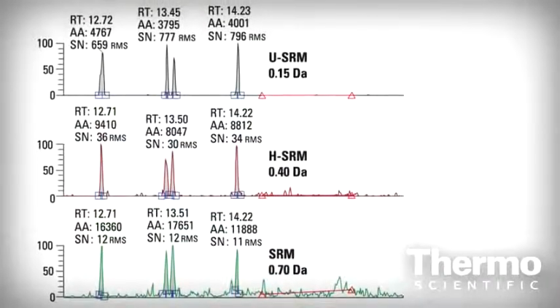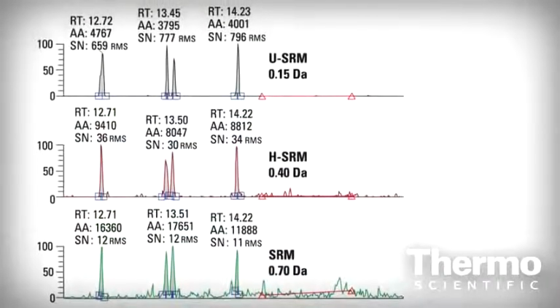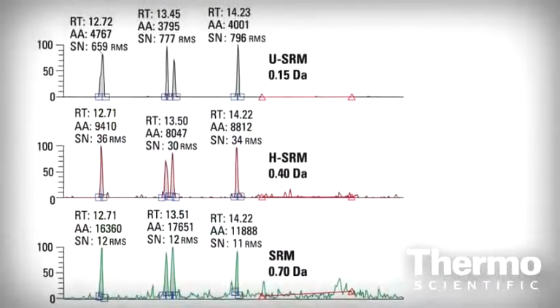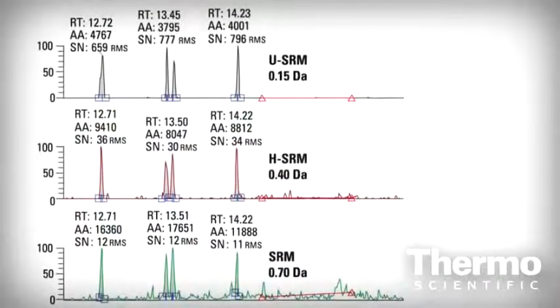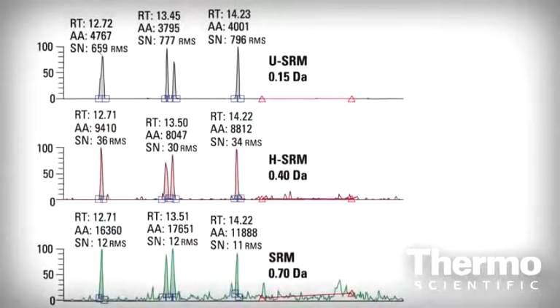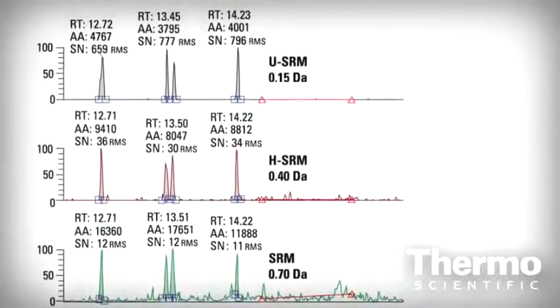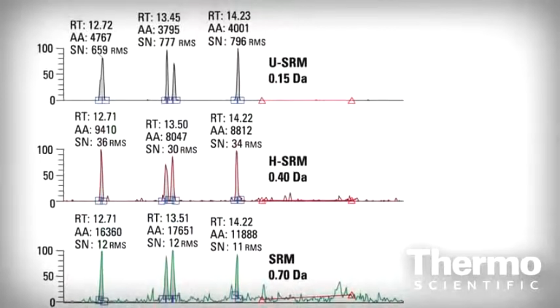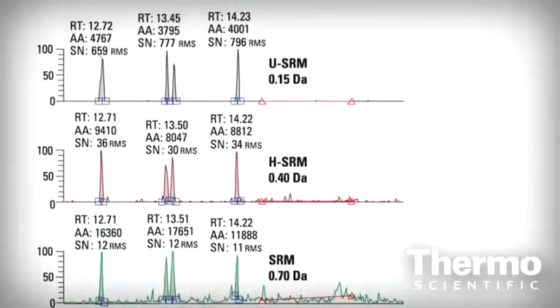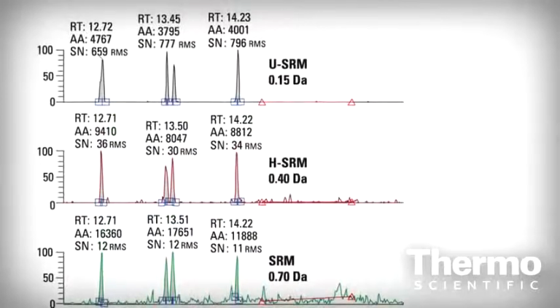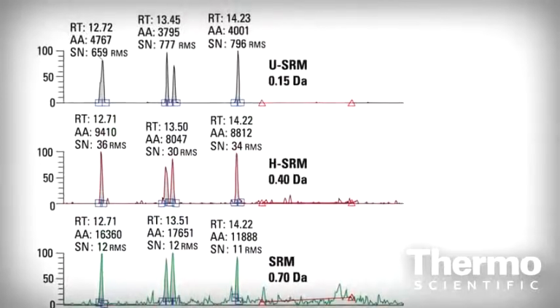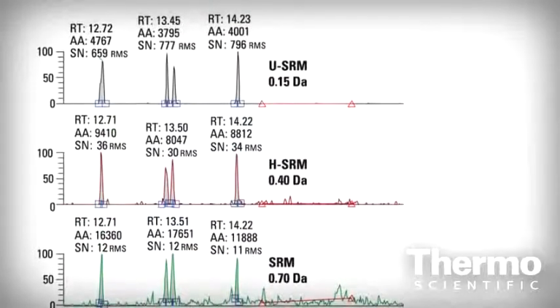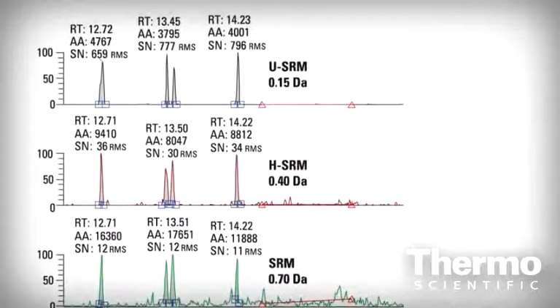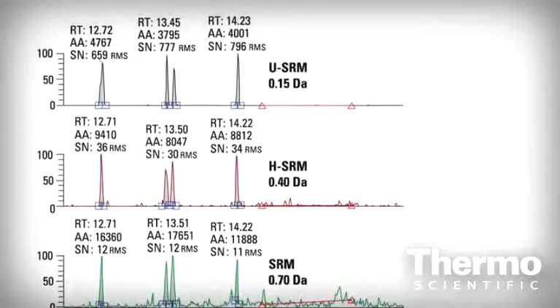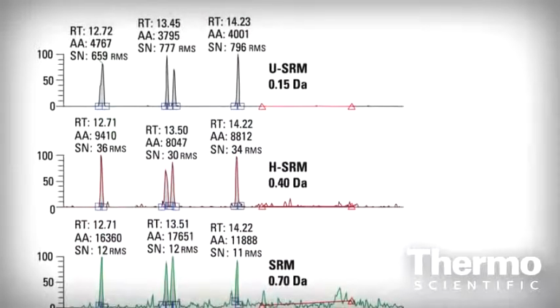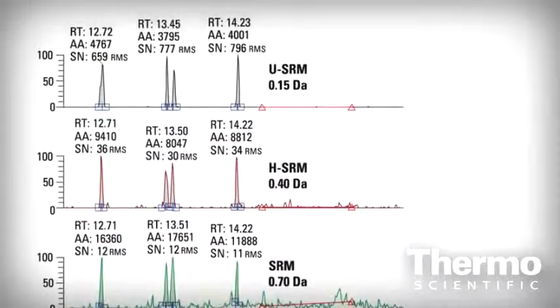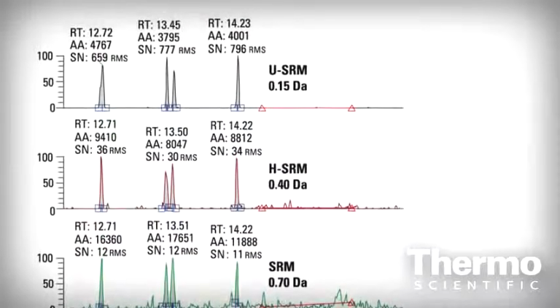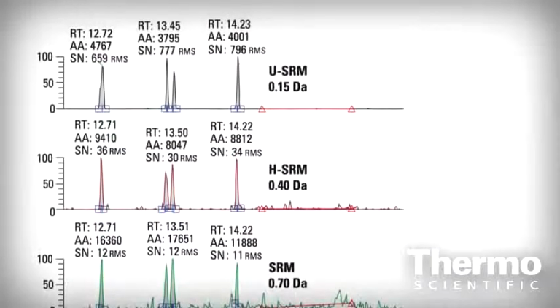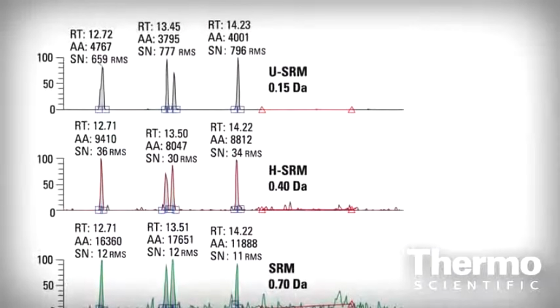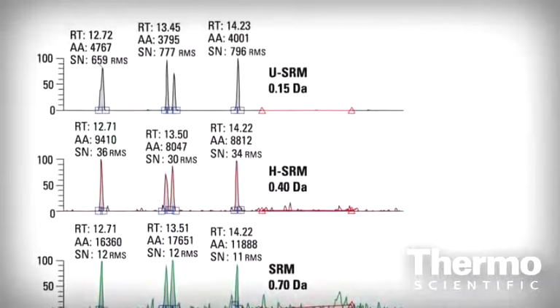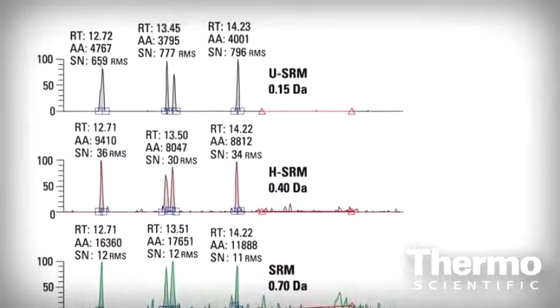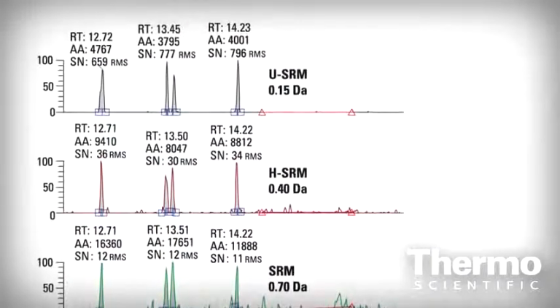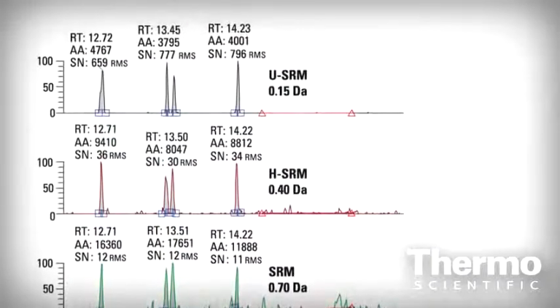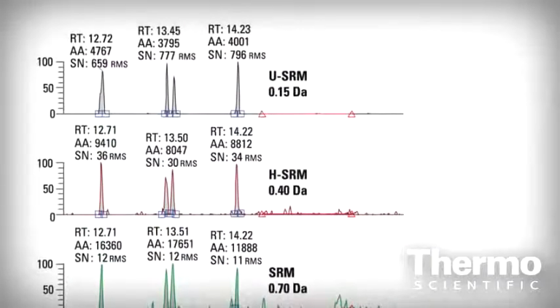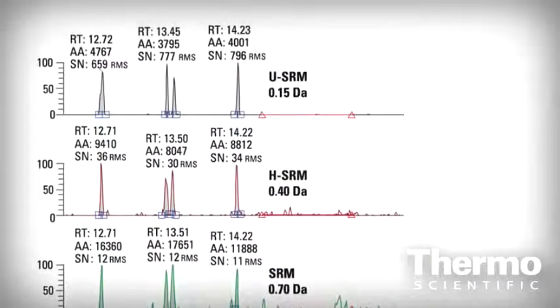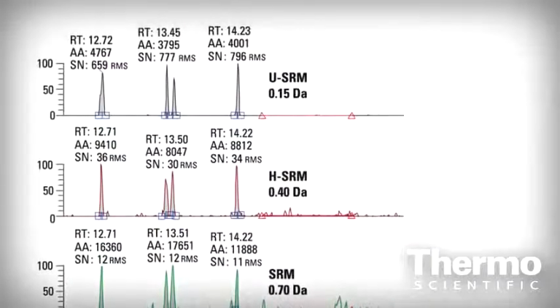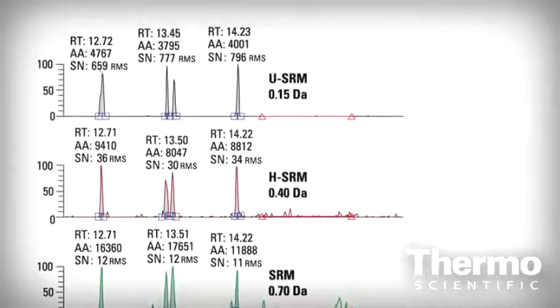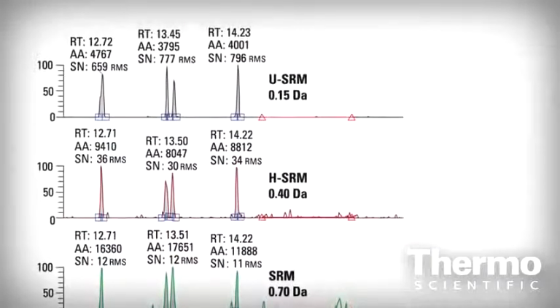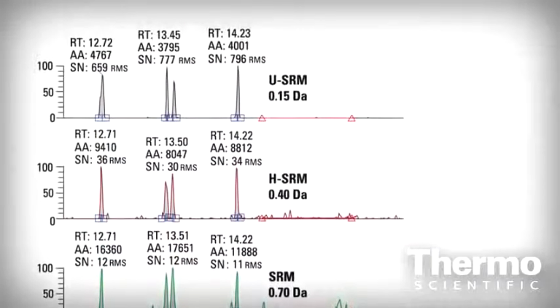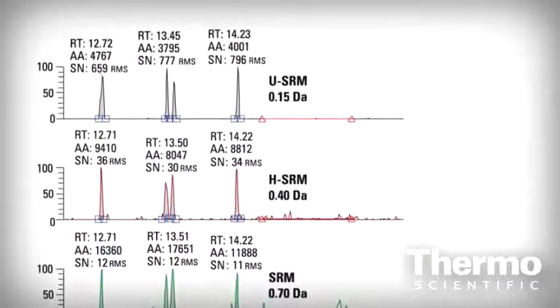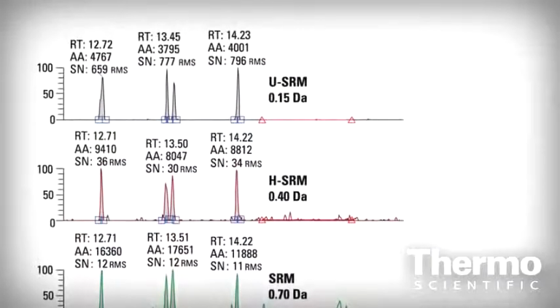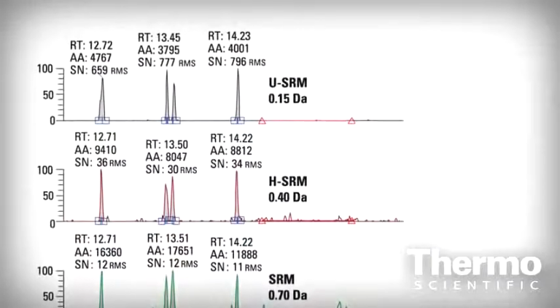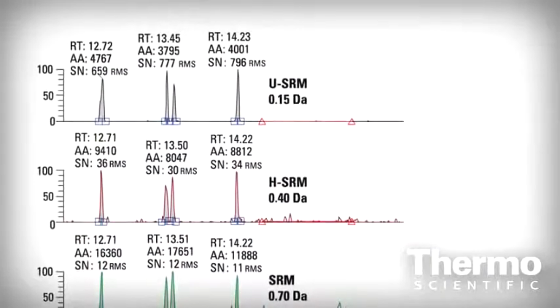Cleaner mass chromatograms allow easy peak detection and integration. This means data can be evaluated quickly and easily, providing fast answers for high-throughput laboratories.